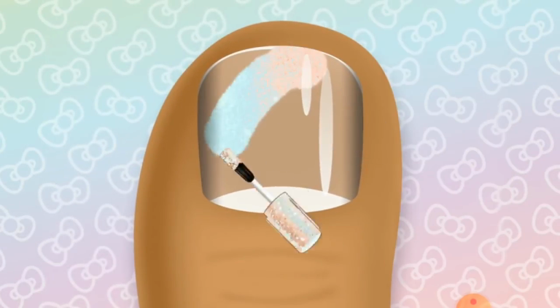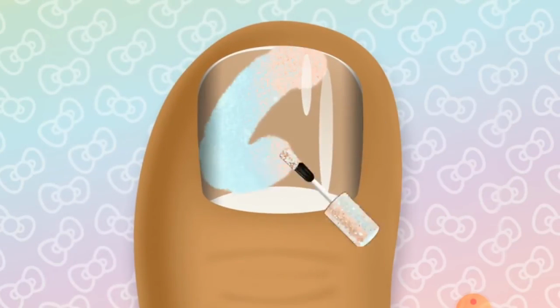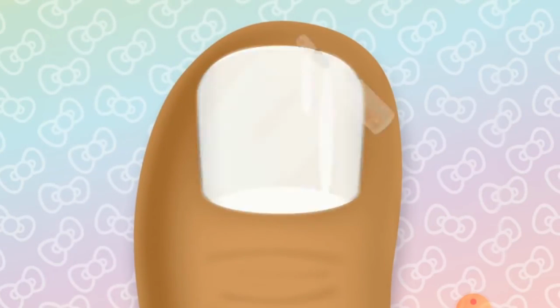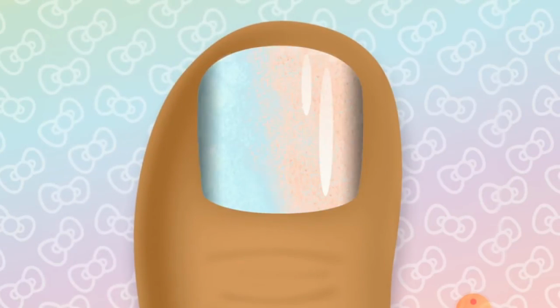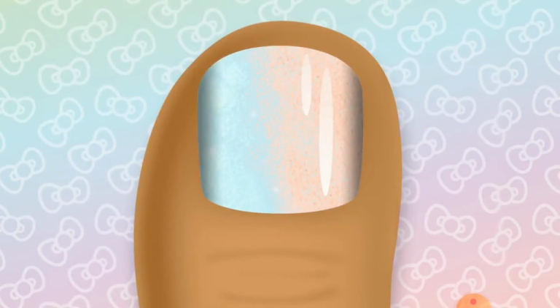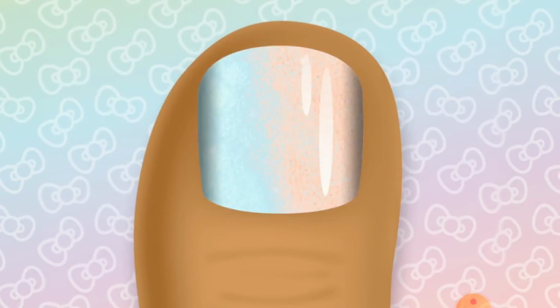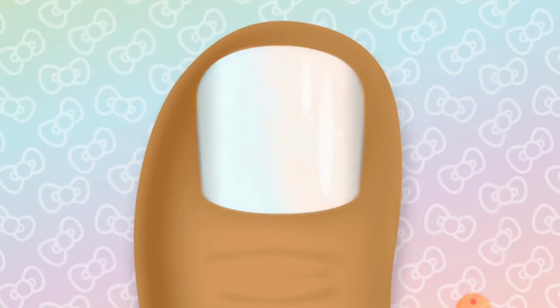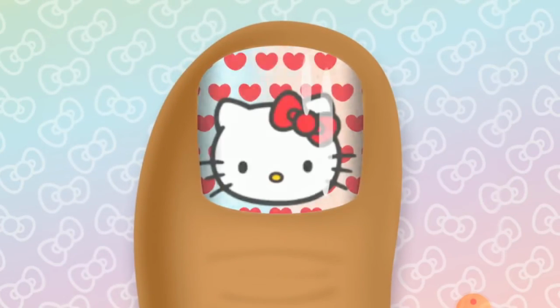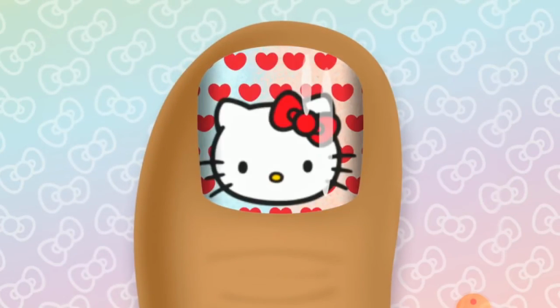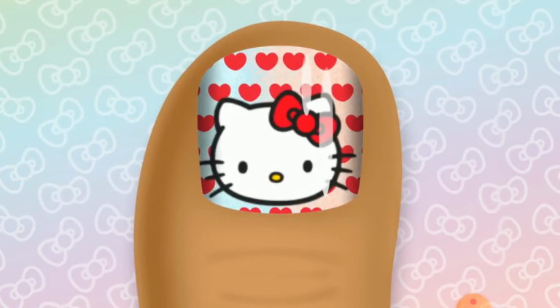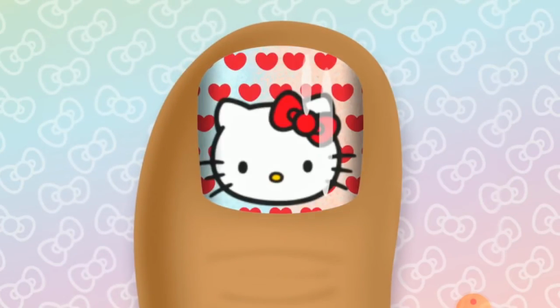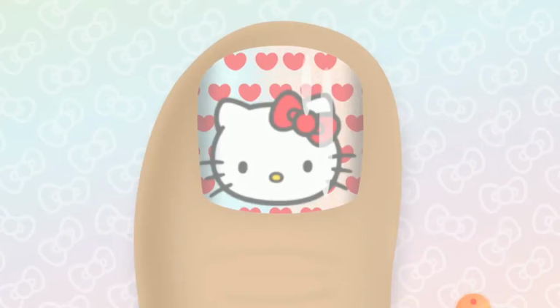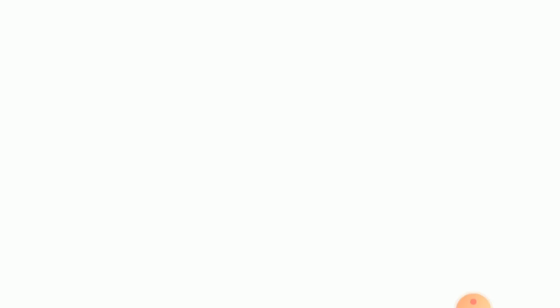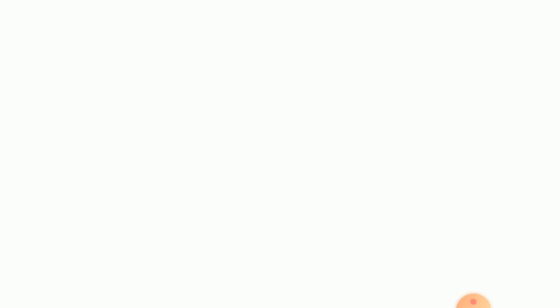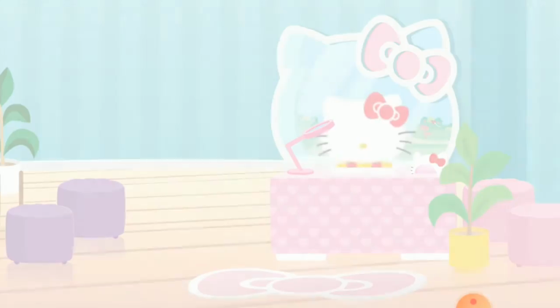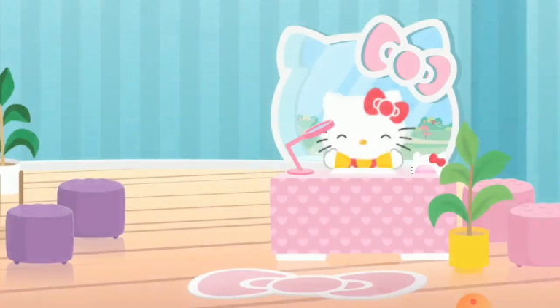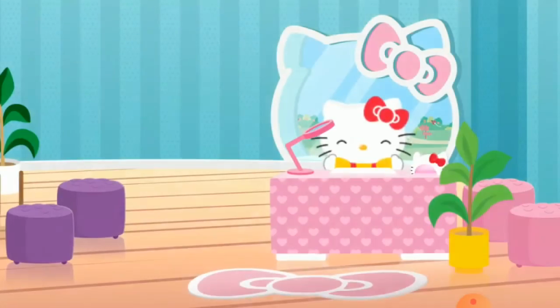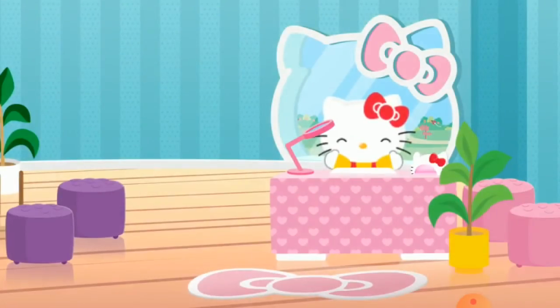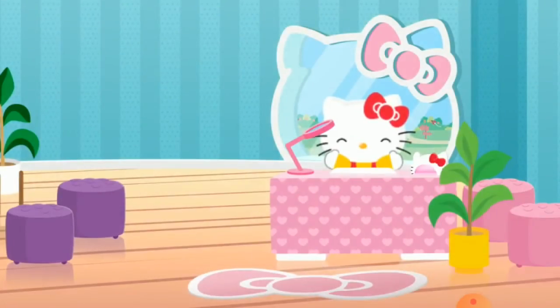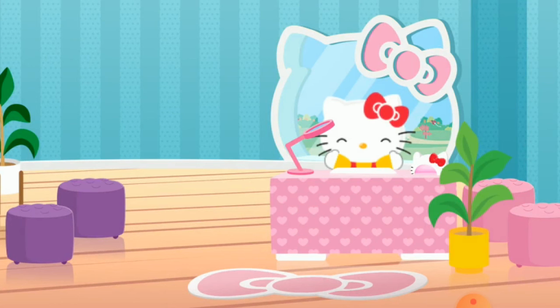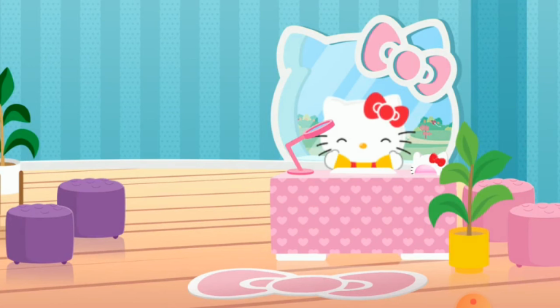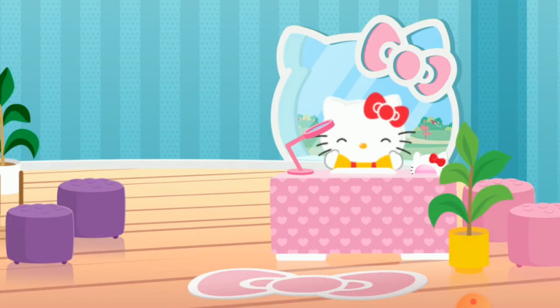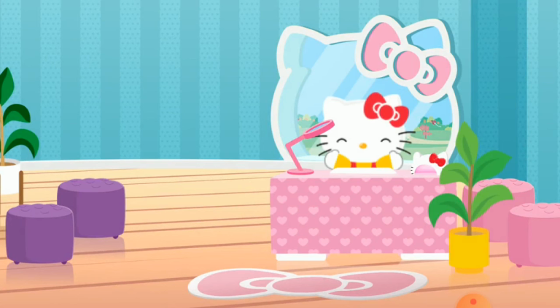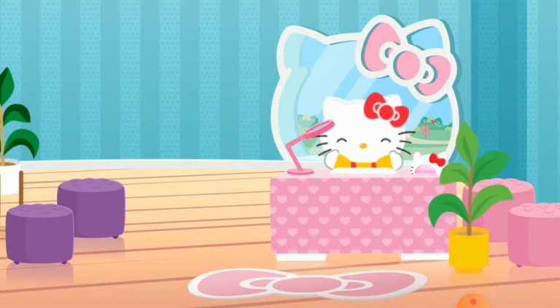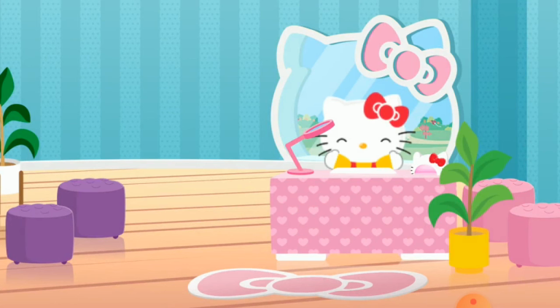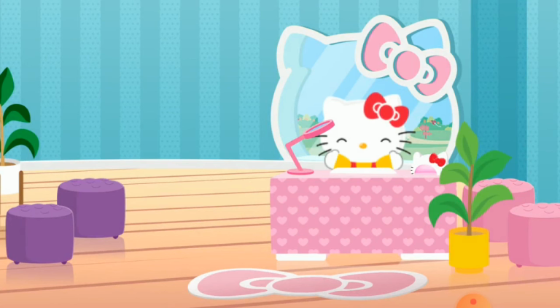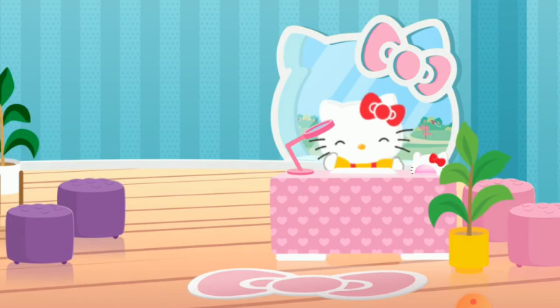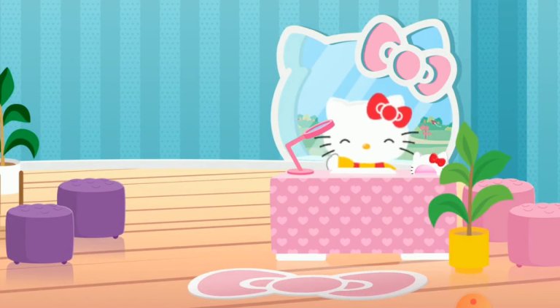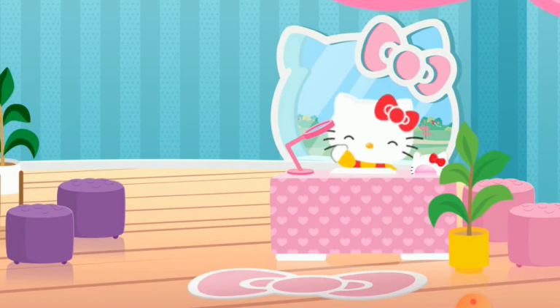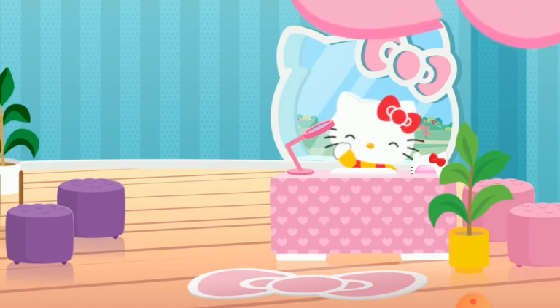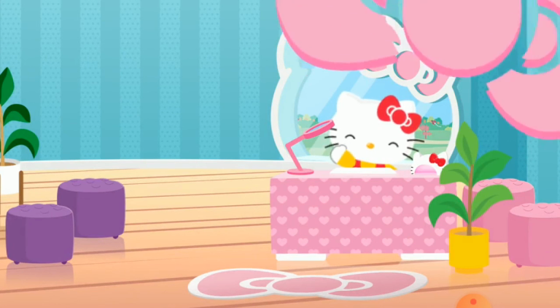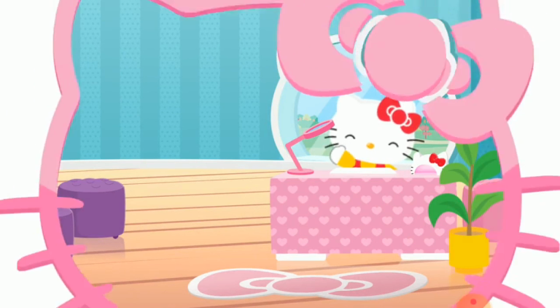There's so much to earn and so many stylish looks to create. Come on in.